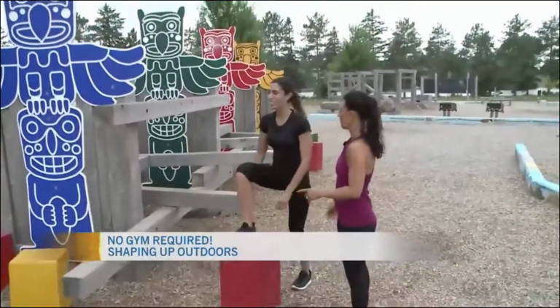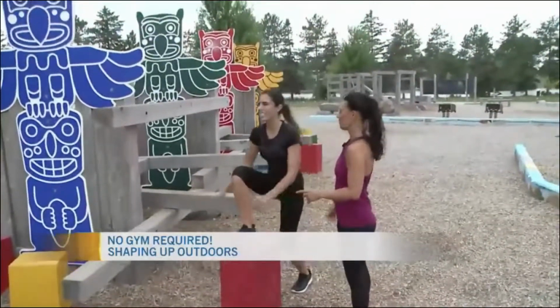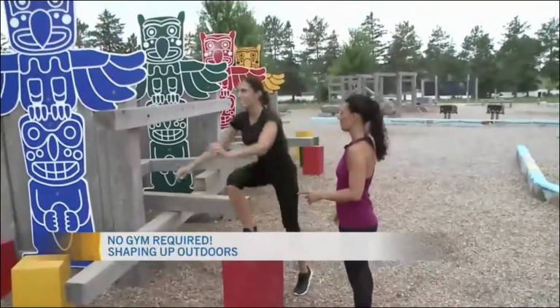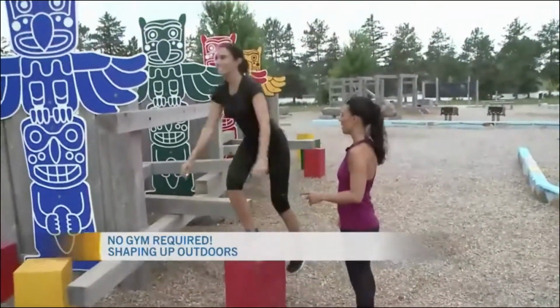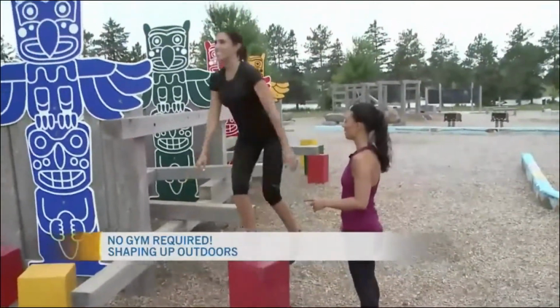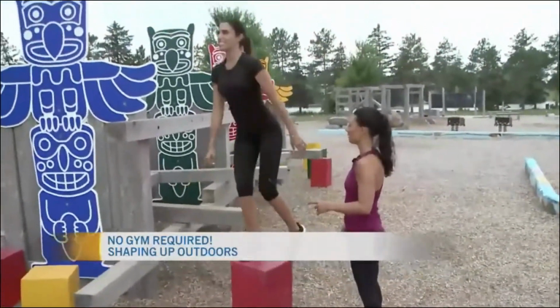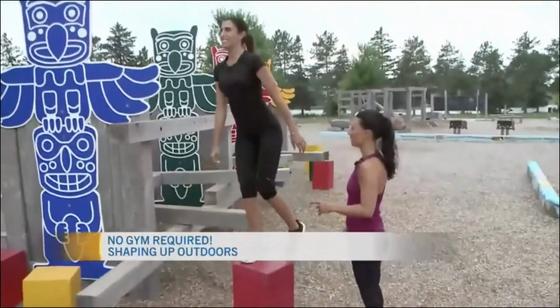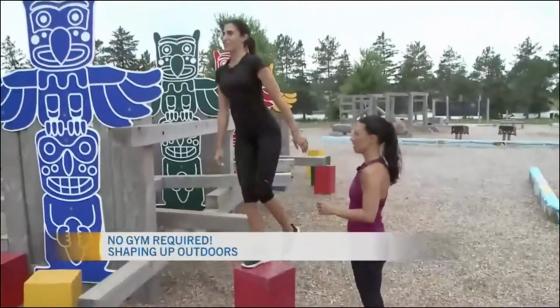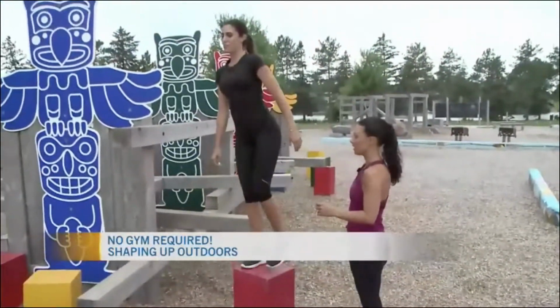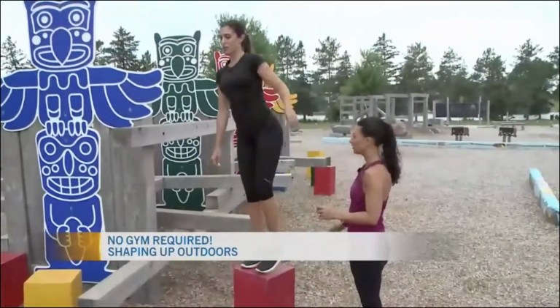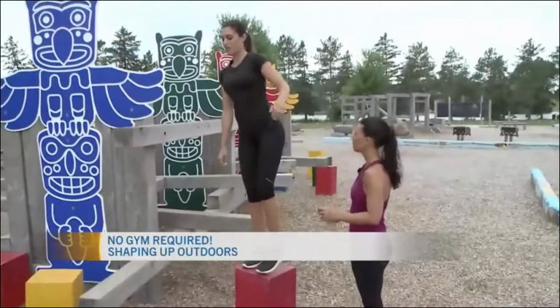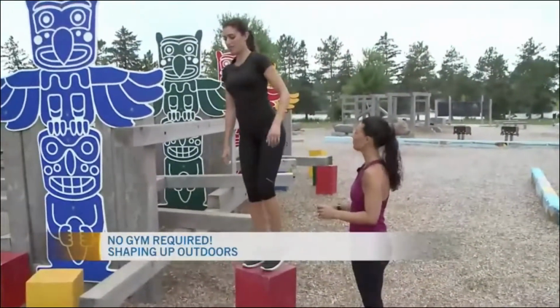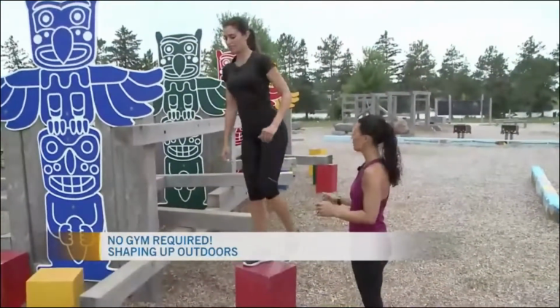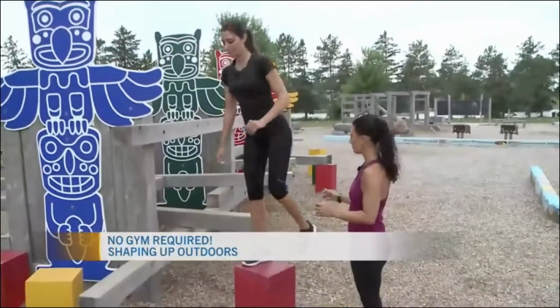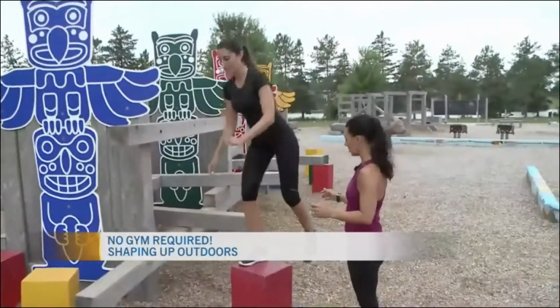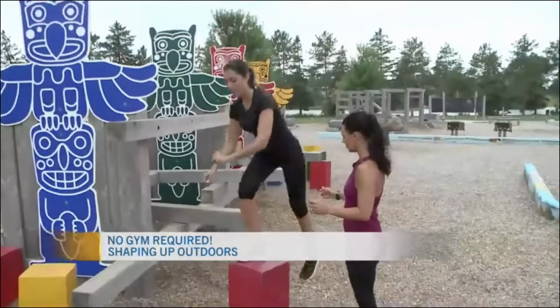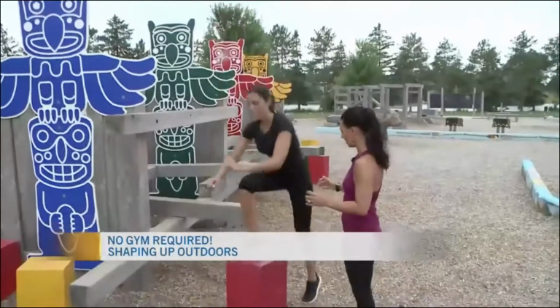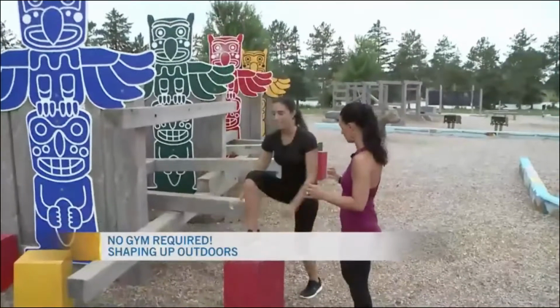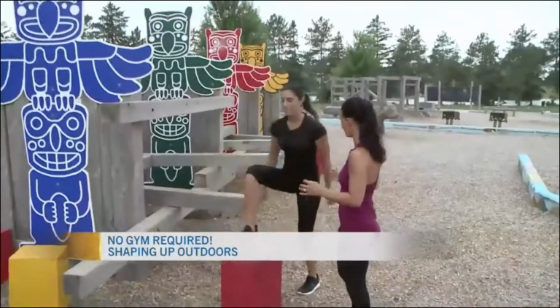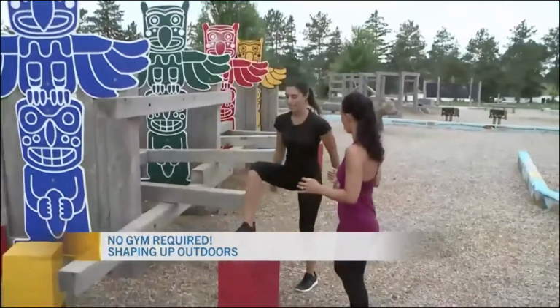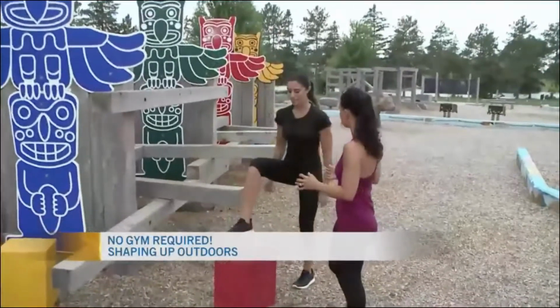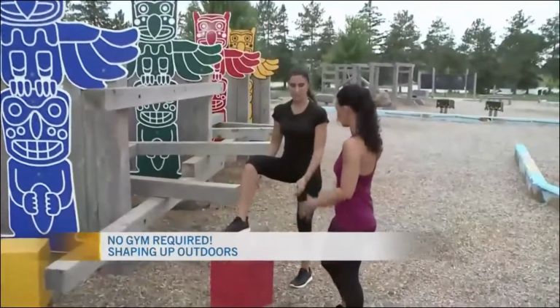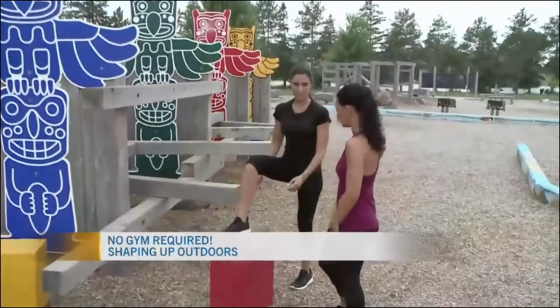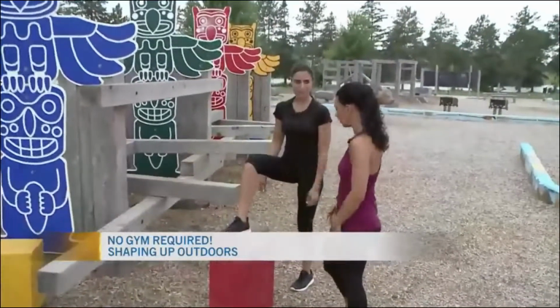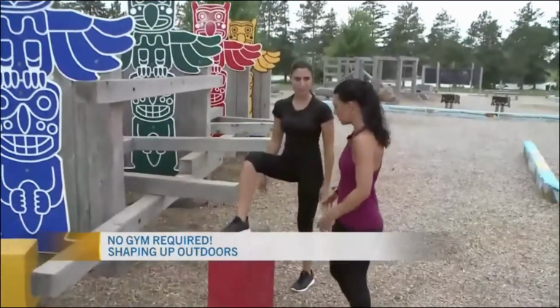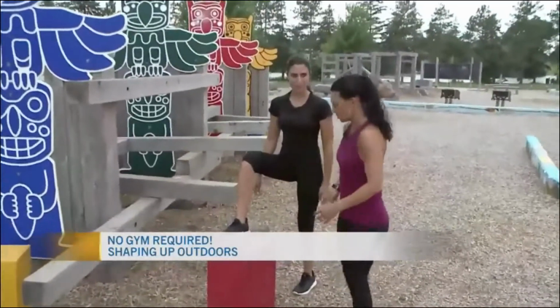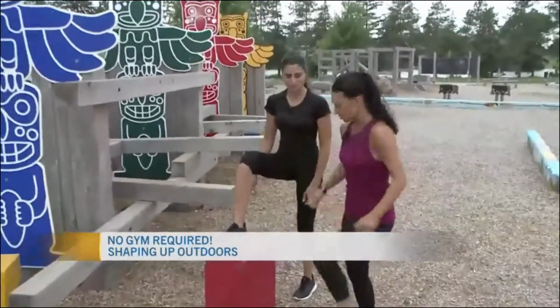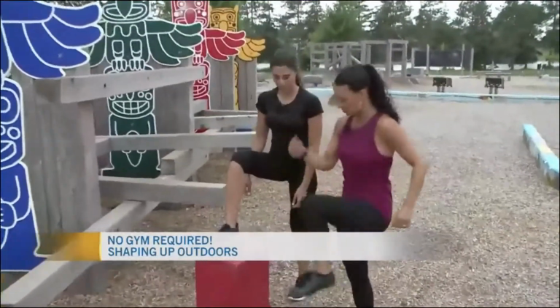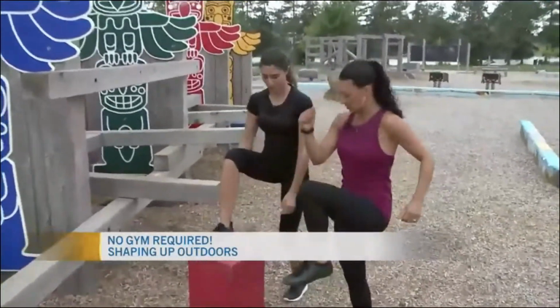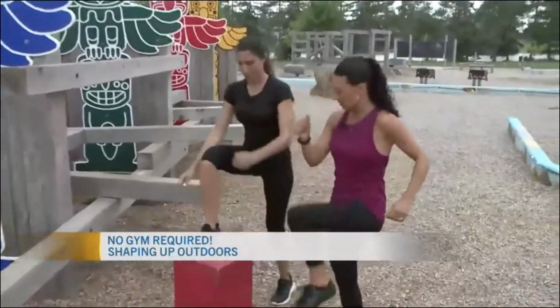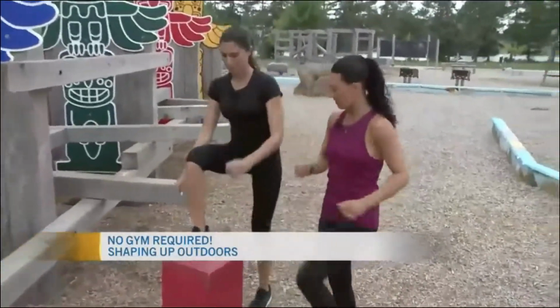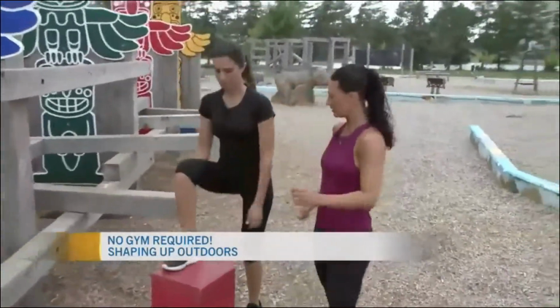If you want to add a little bit more of a challenging option — it's good for balance, it's good for strength — you can do a knee raise.